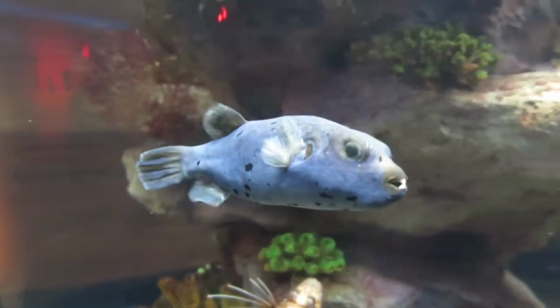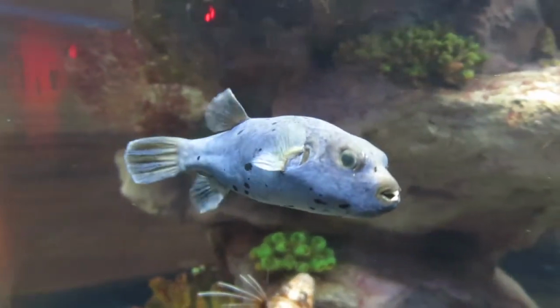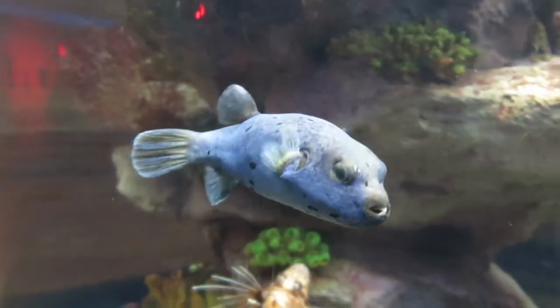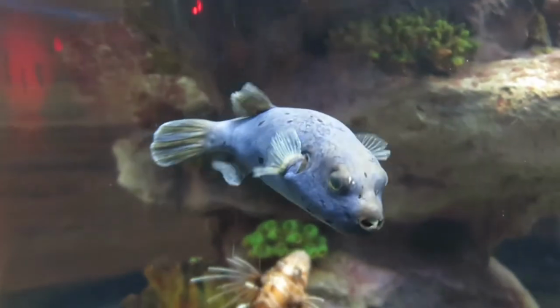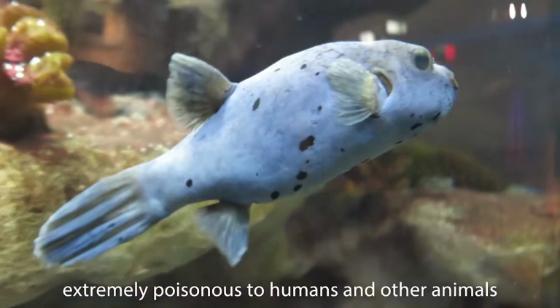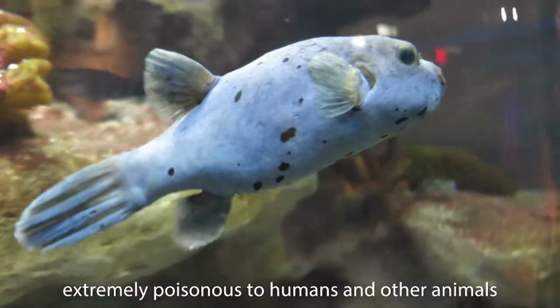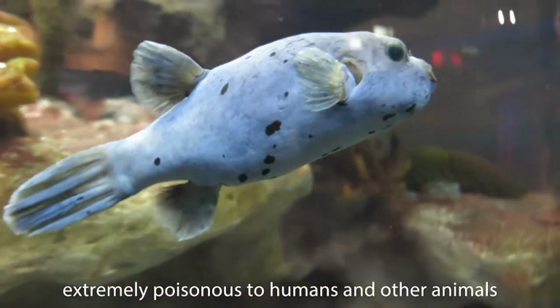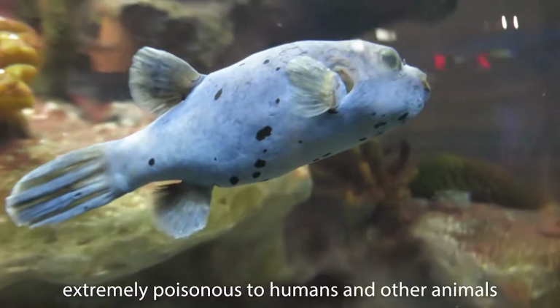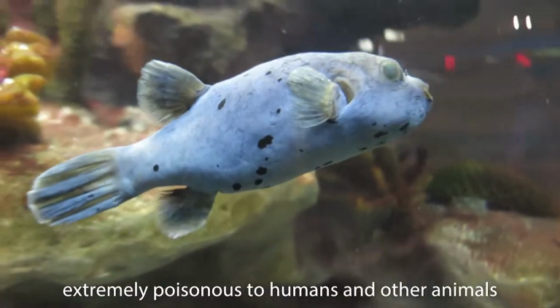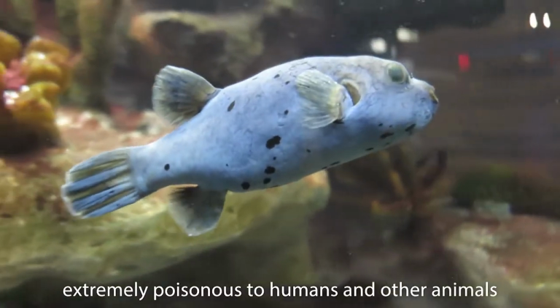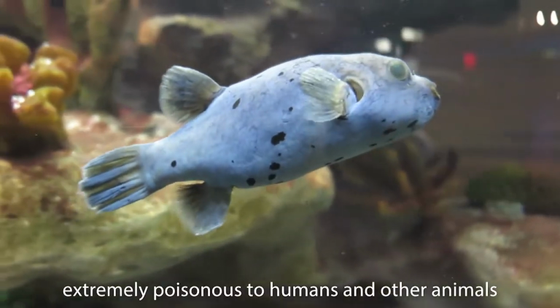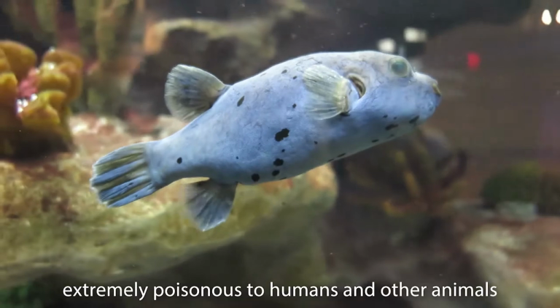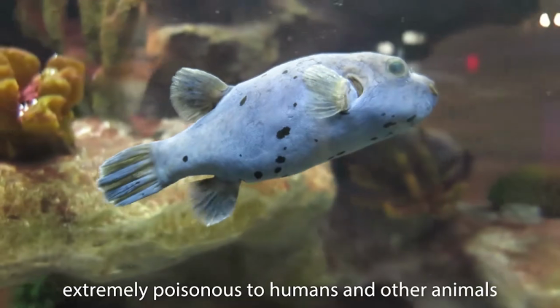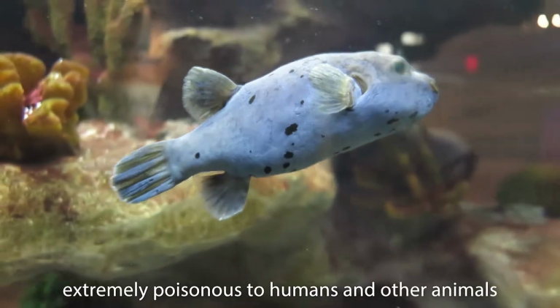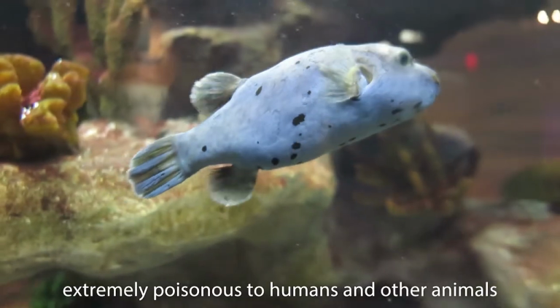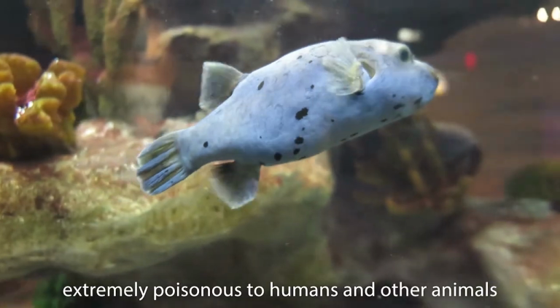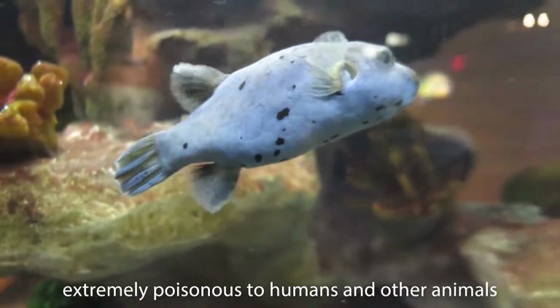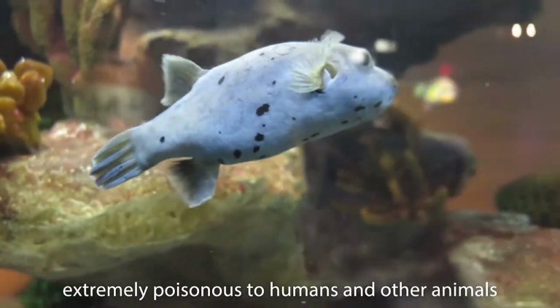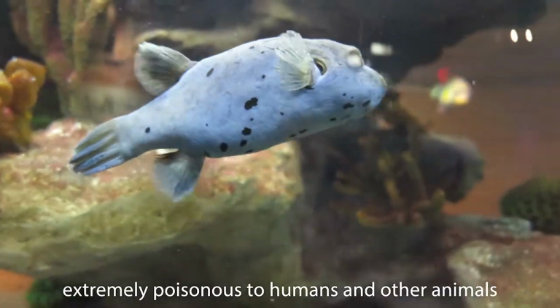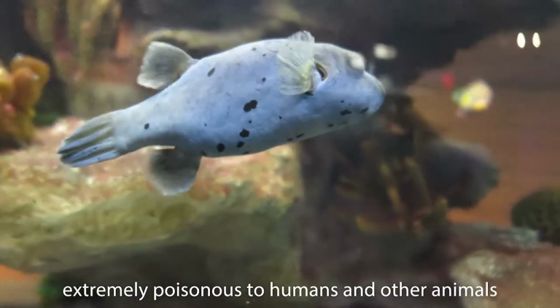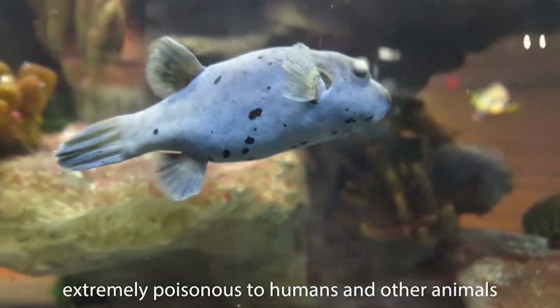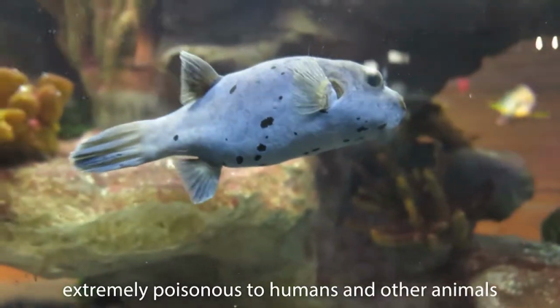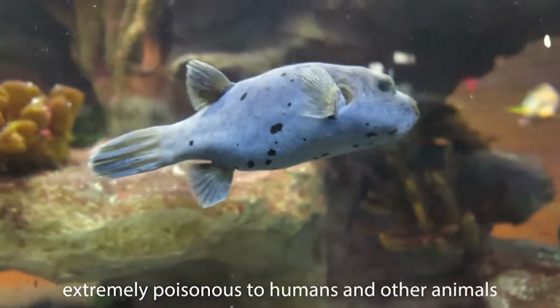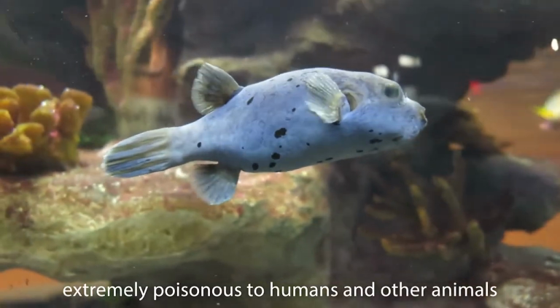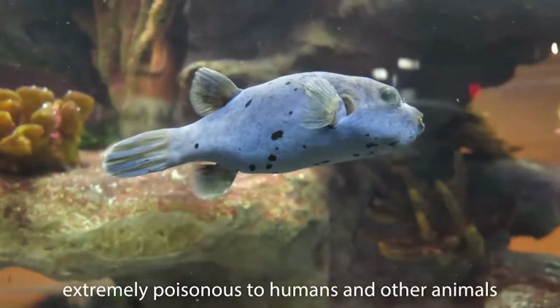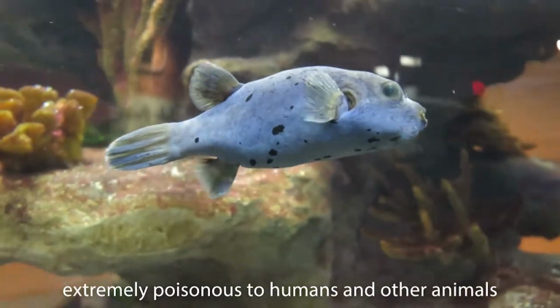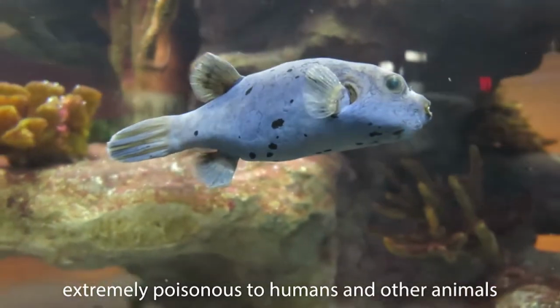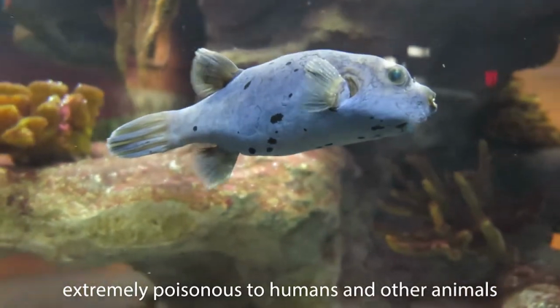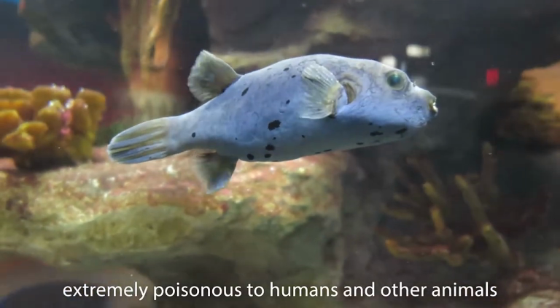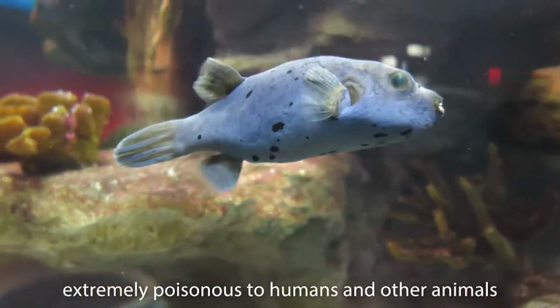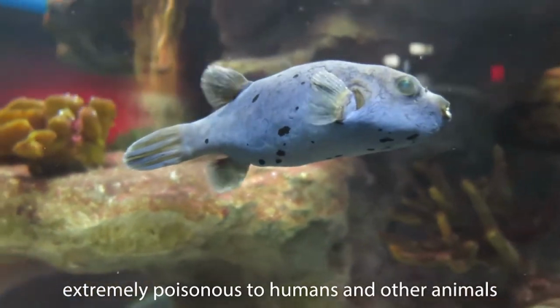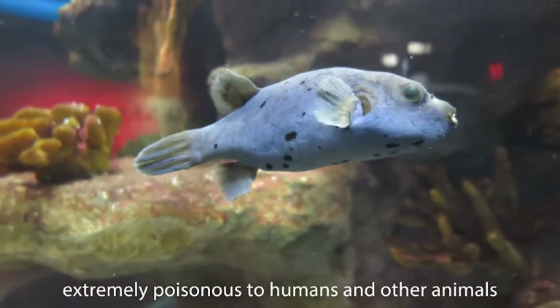The dog-faced puffer fish also holds the deadly neurotoxin tetrodotoxin.